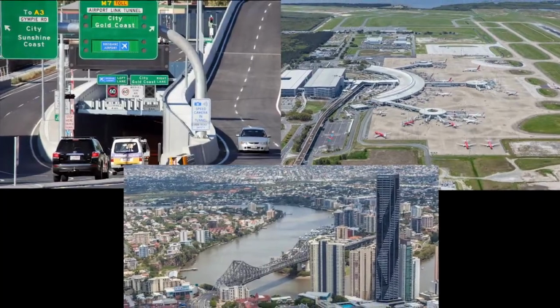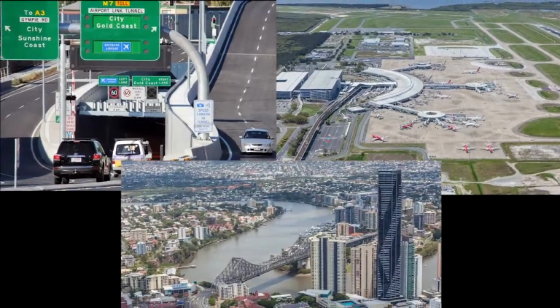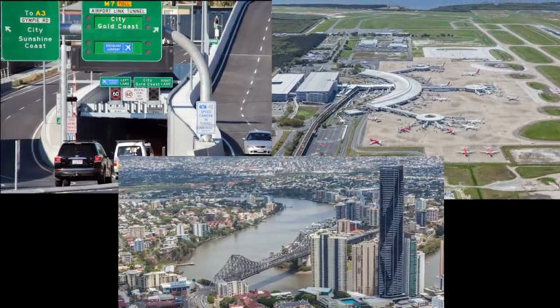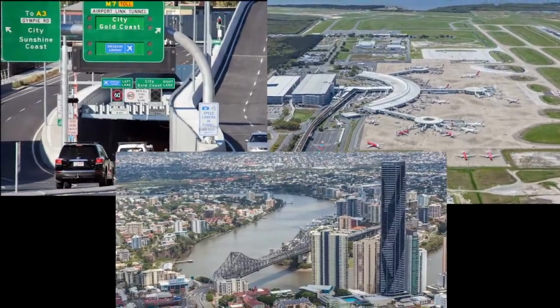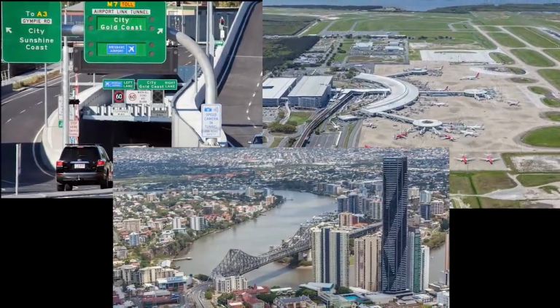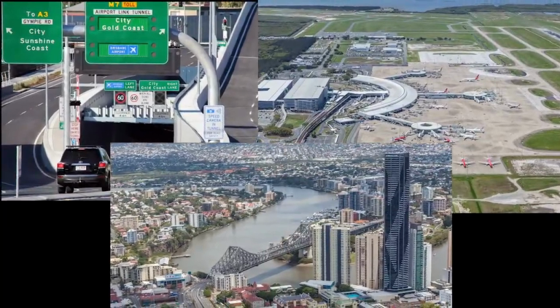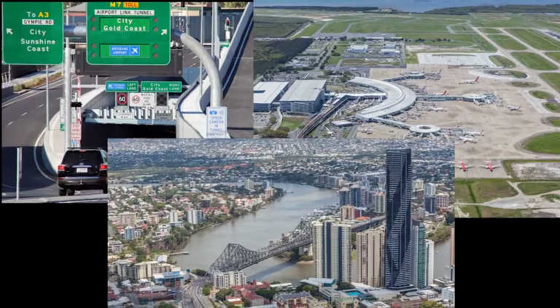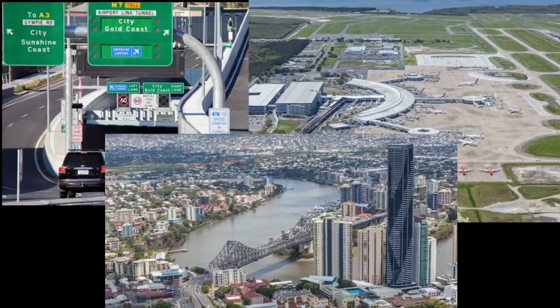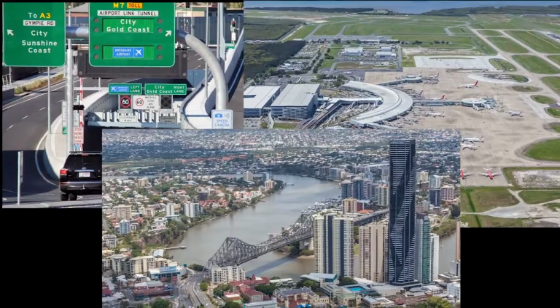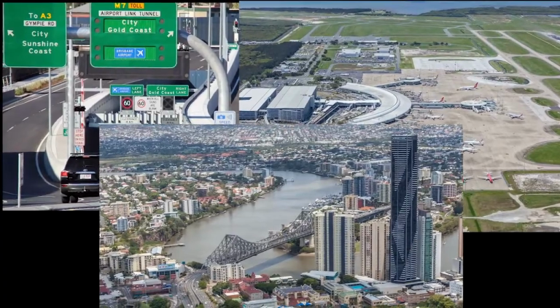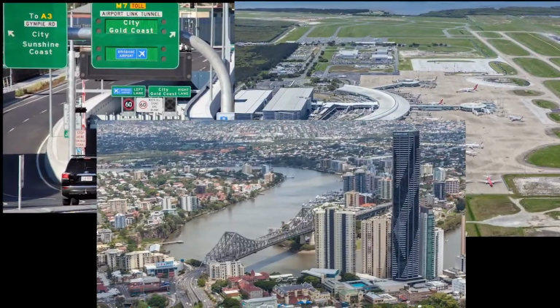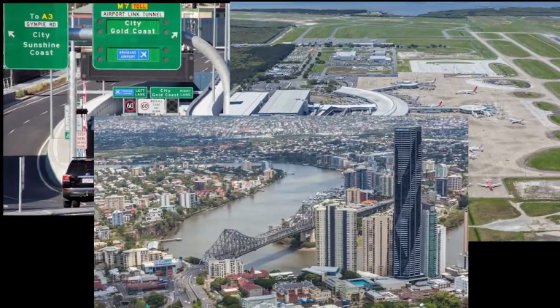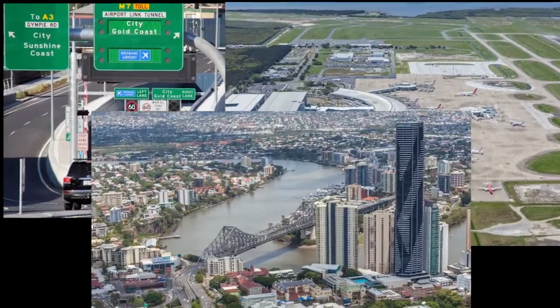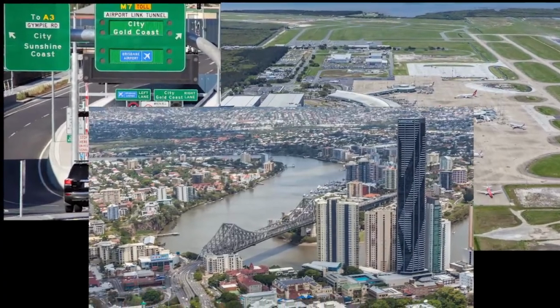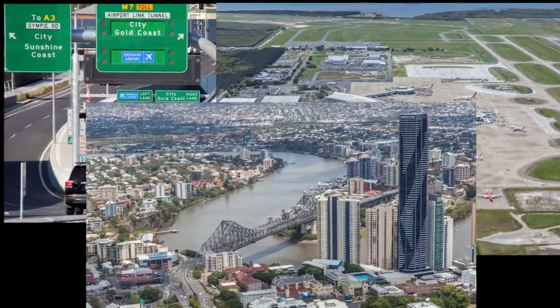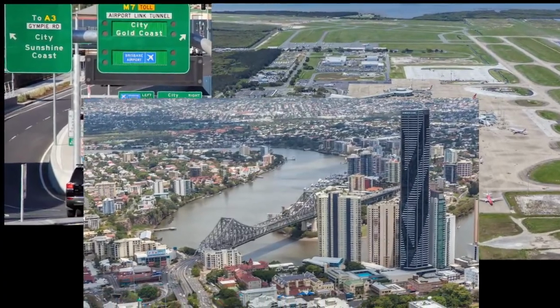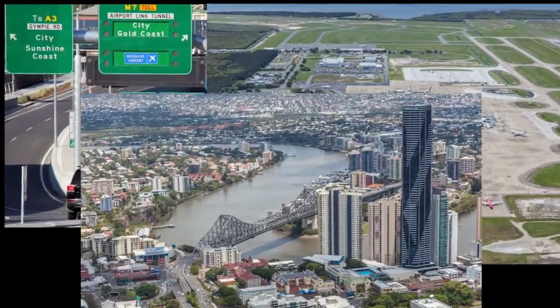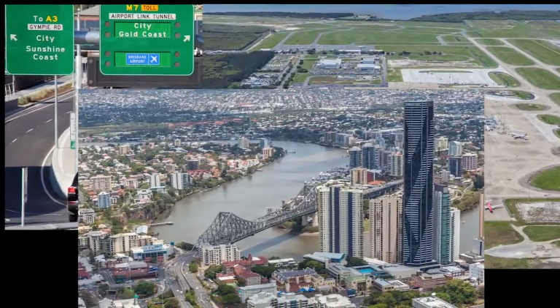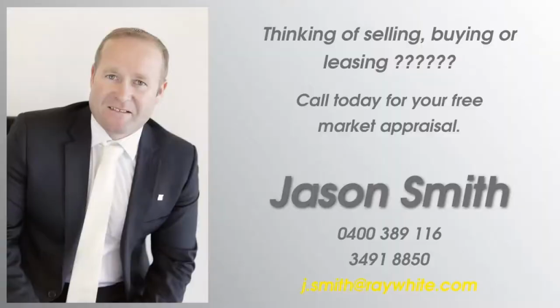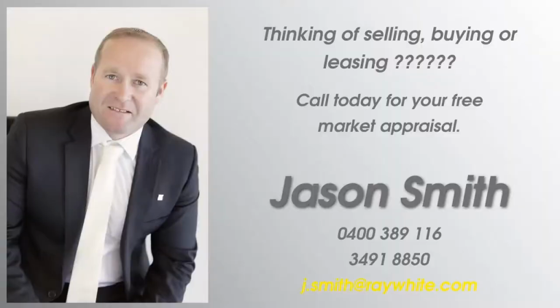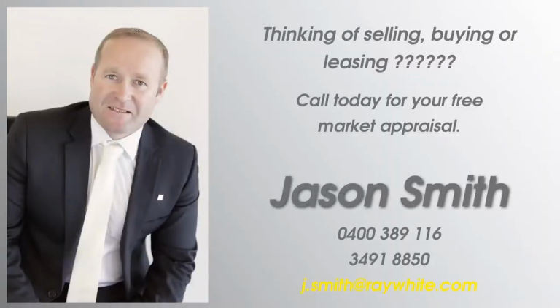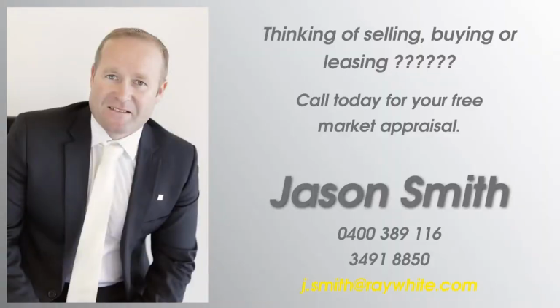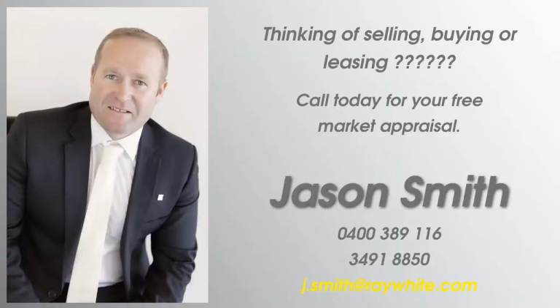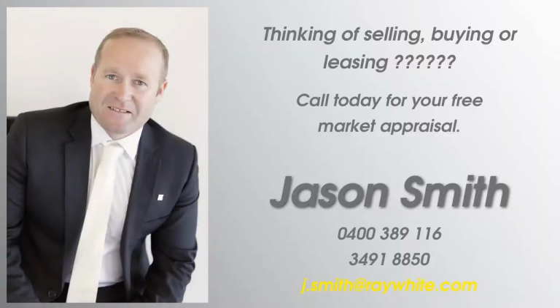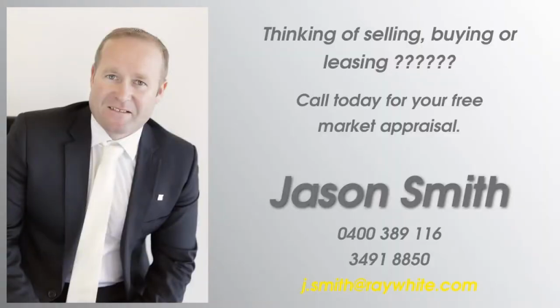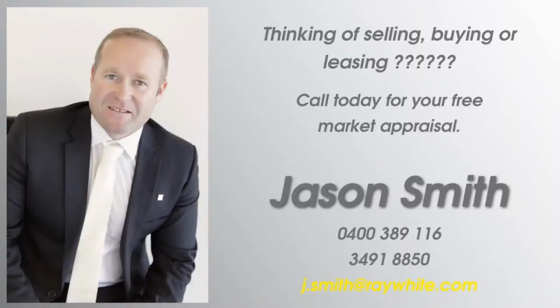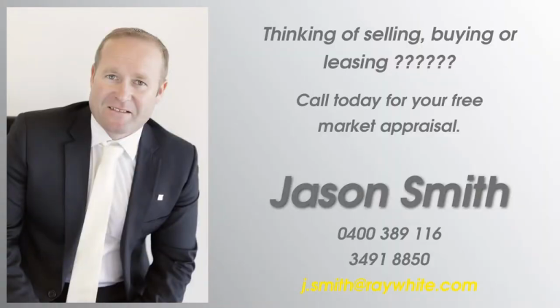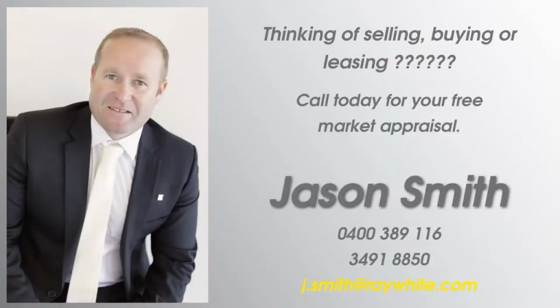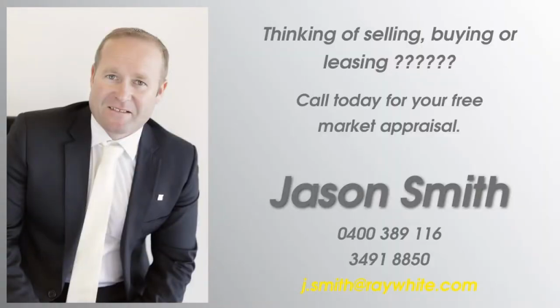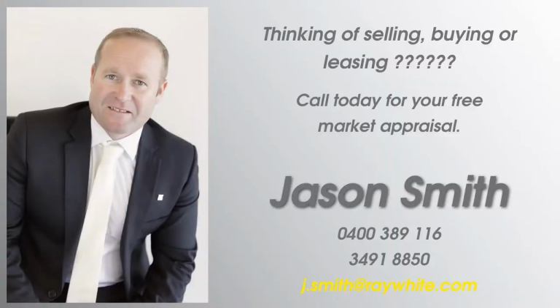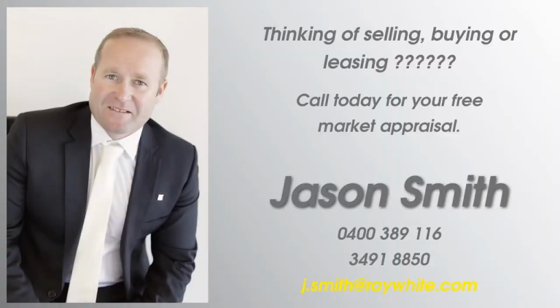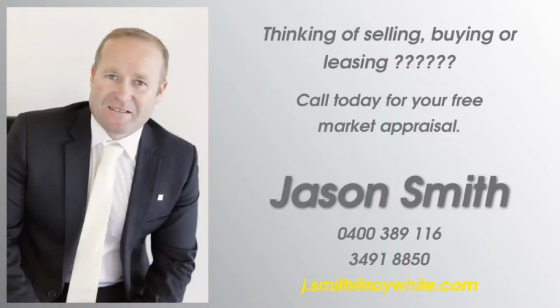To book an inspection of this well-designed family home, contact Jason Smith of Ray White Marumba Downs.